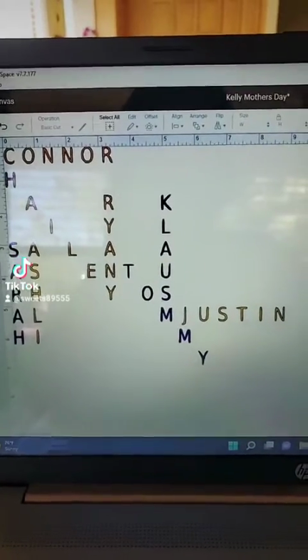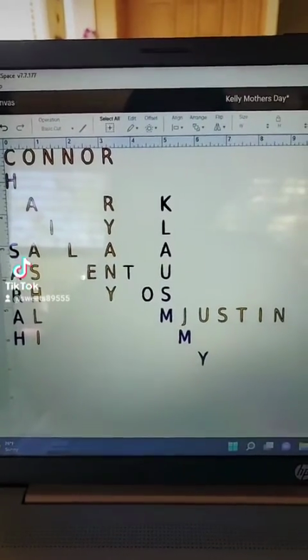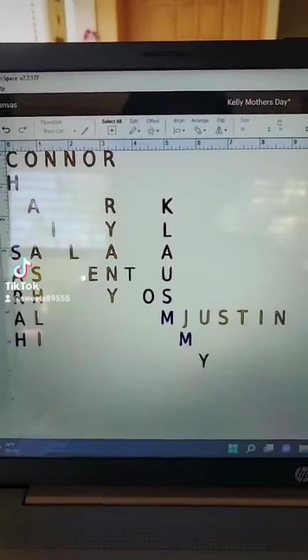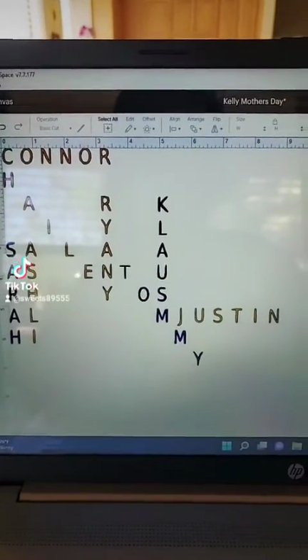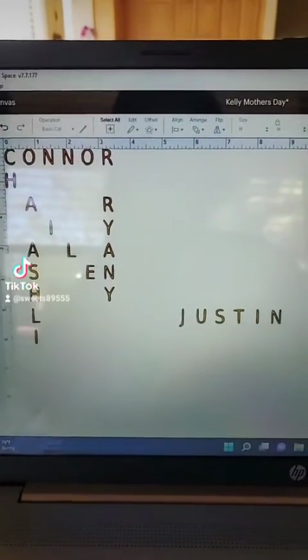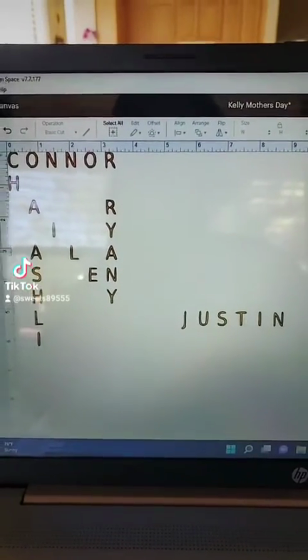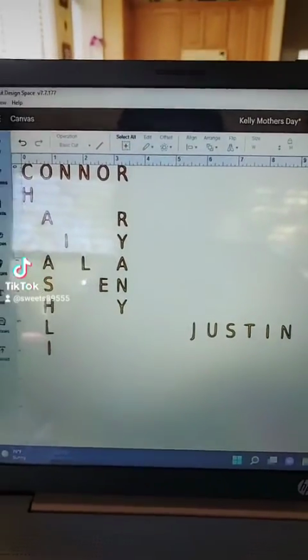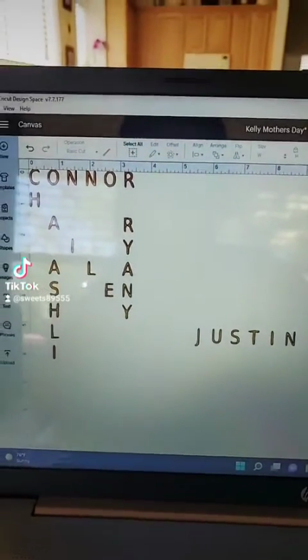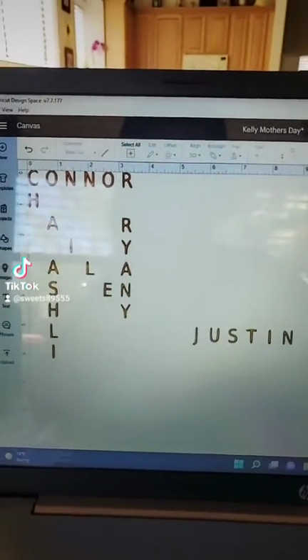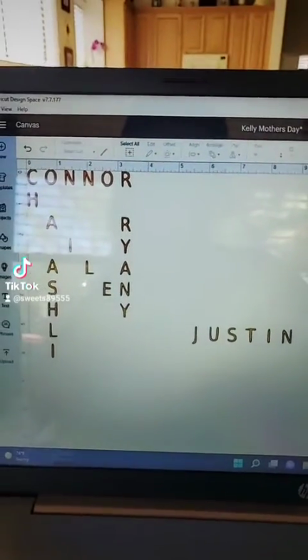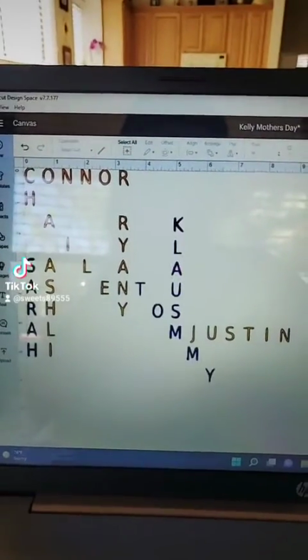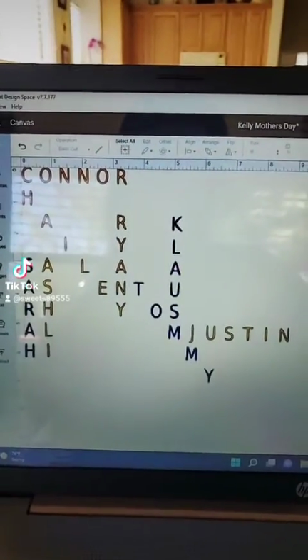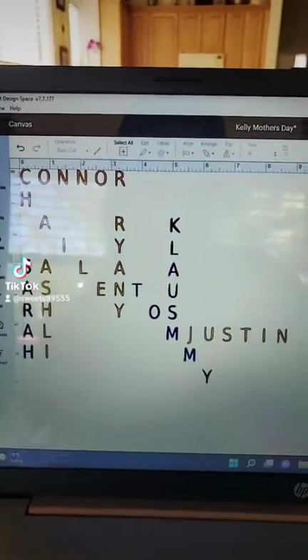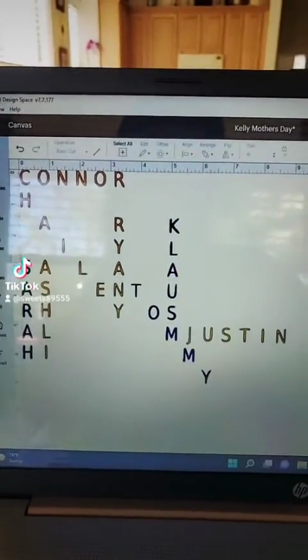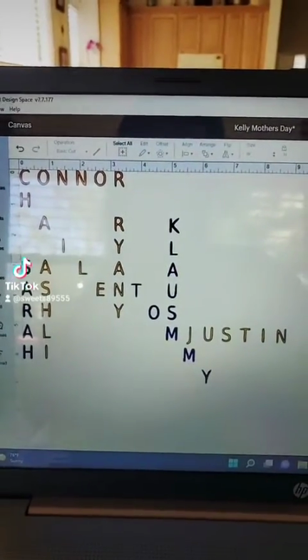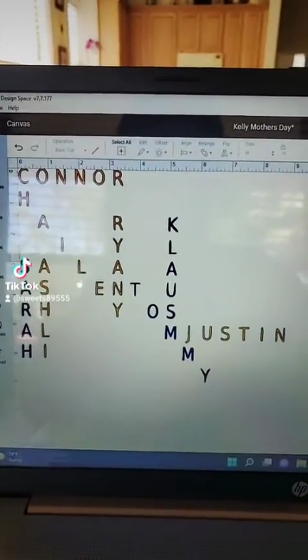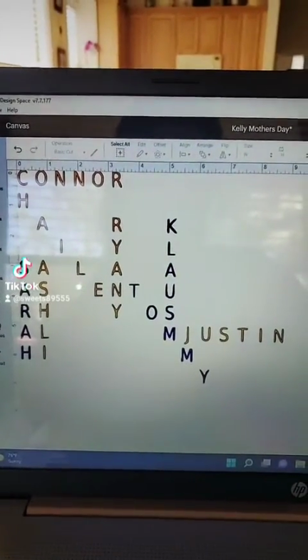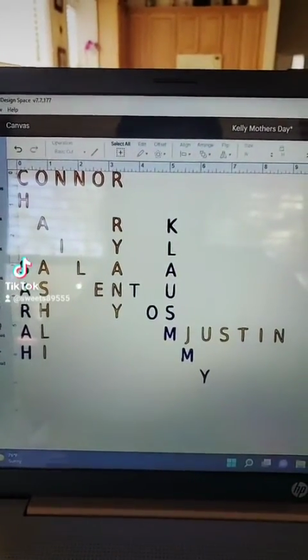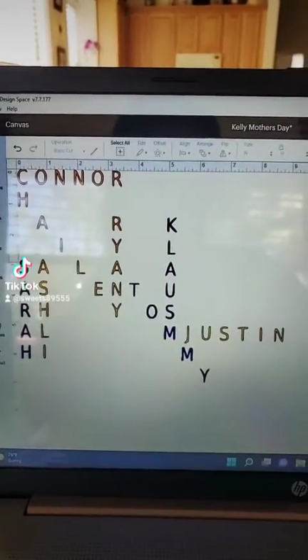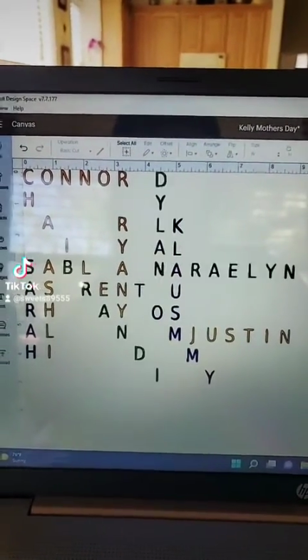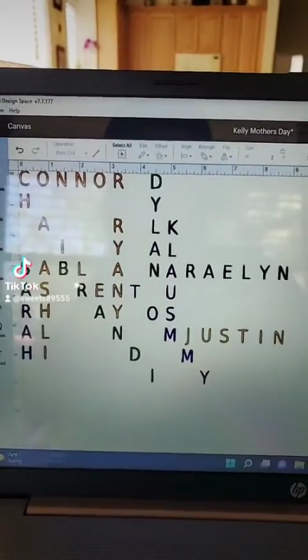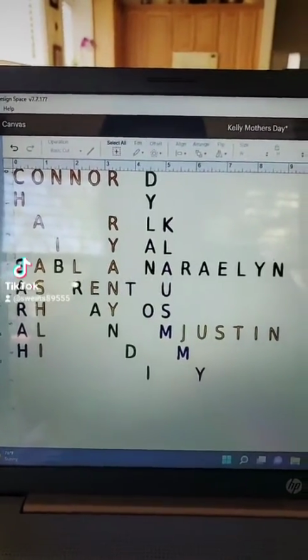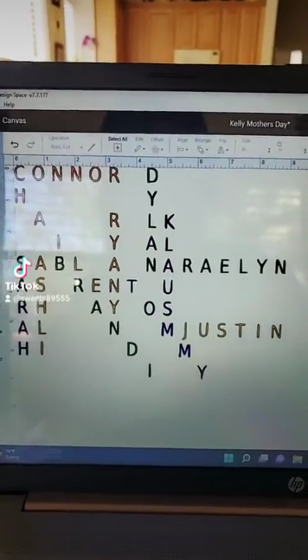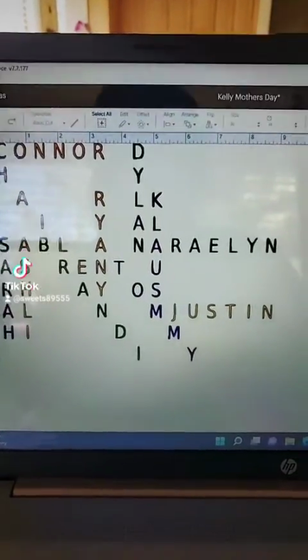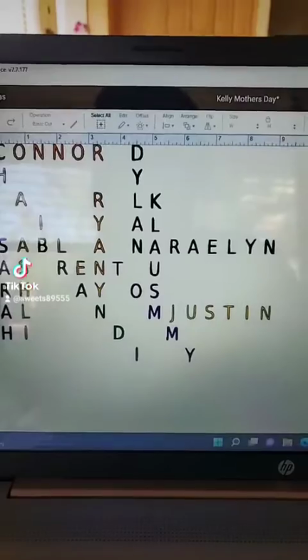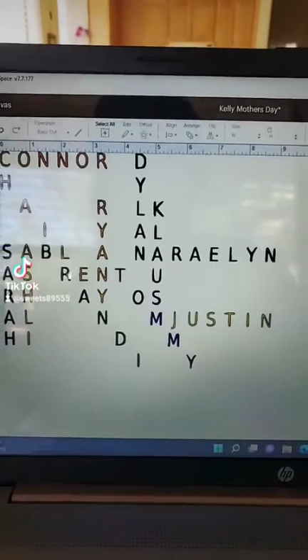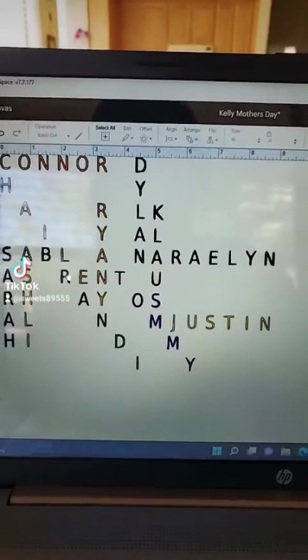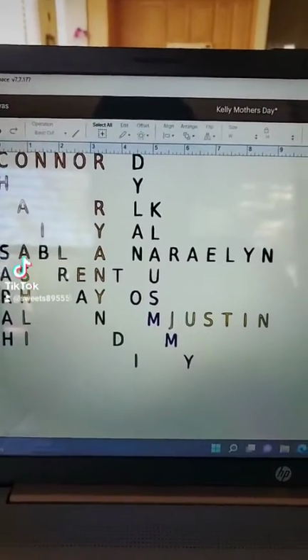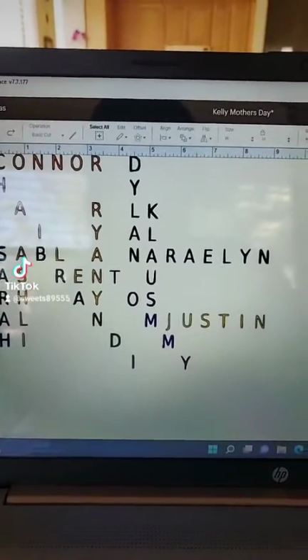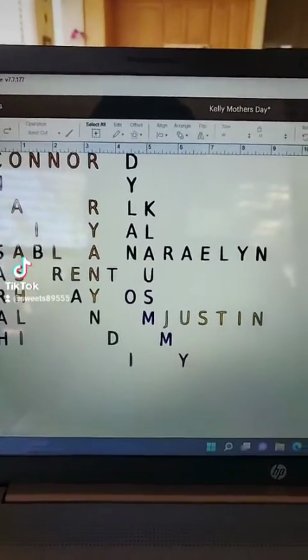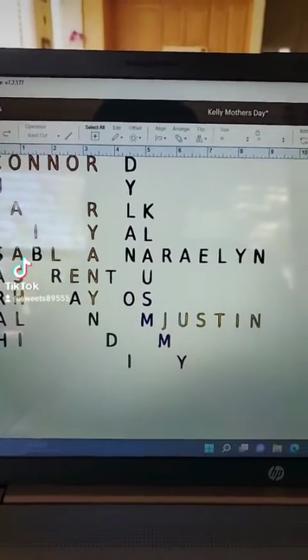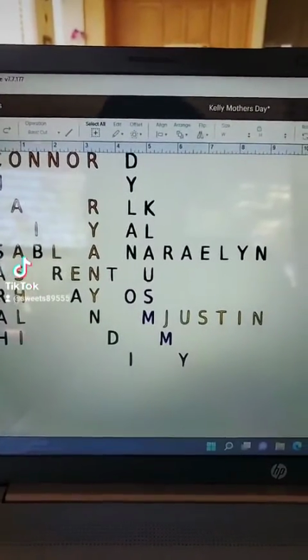And then we're going to add in Brandy, Dylan, and Ray Lynn.